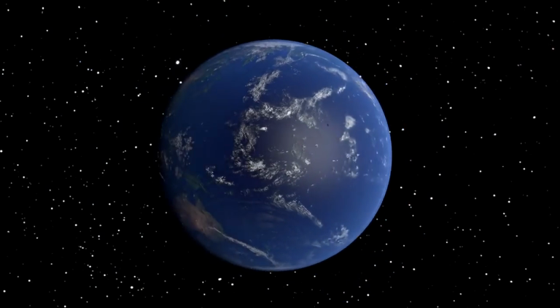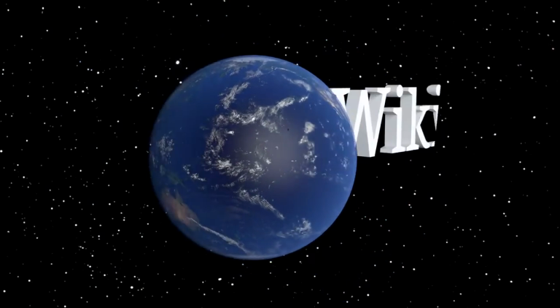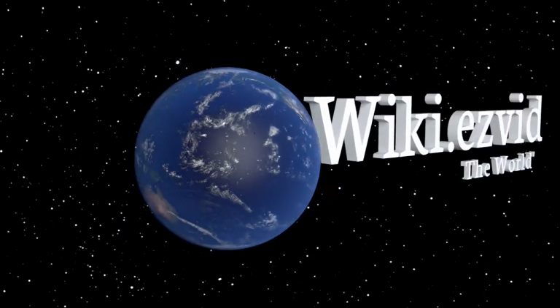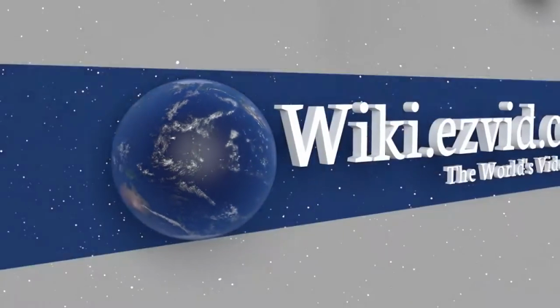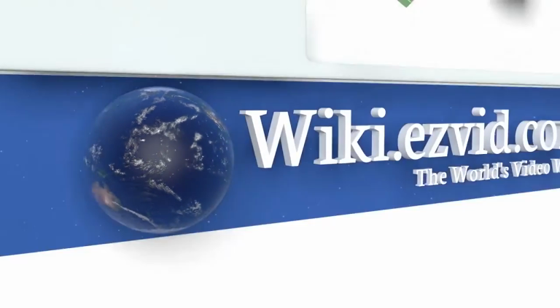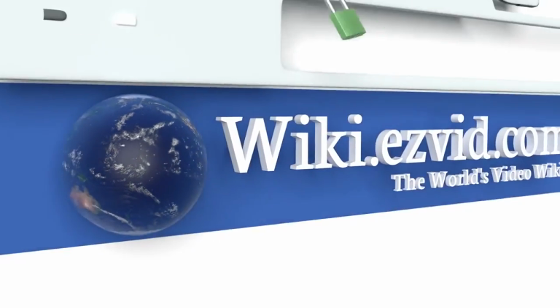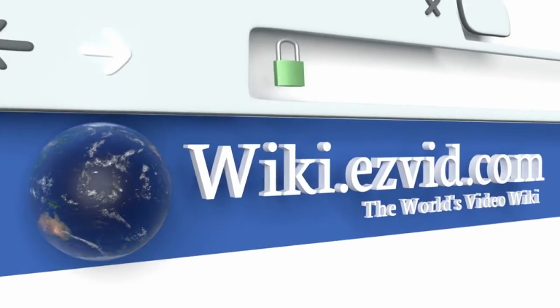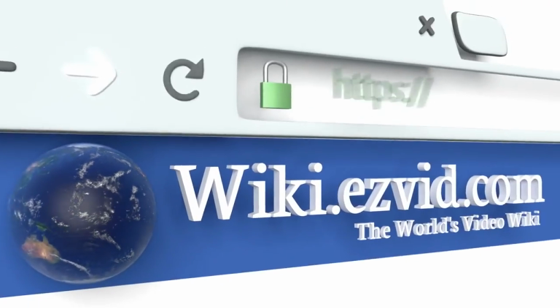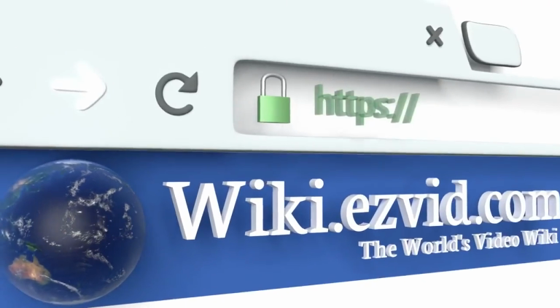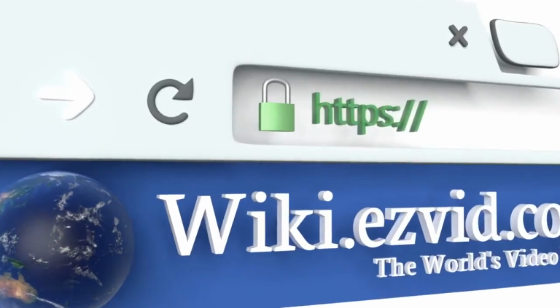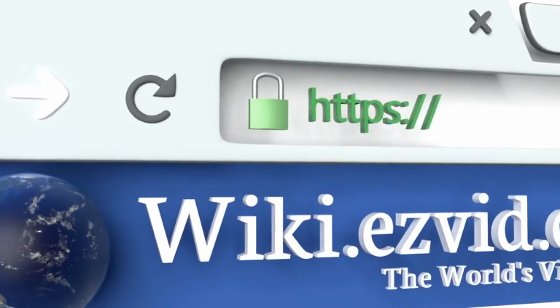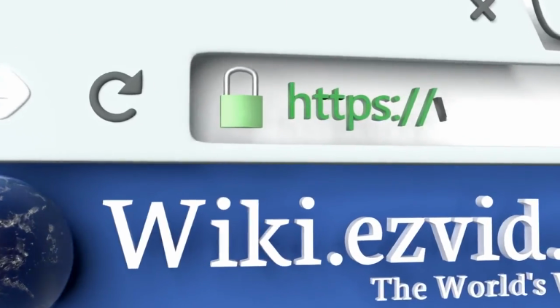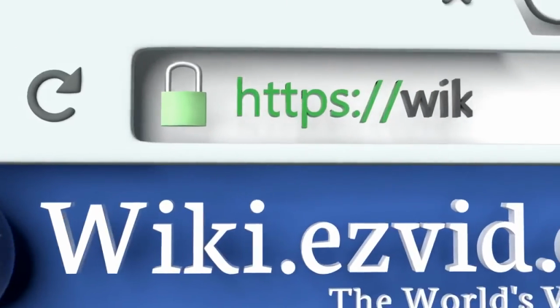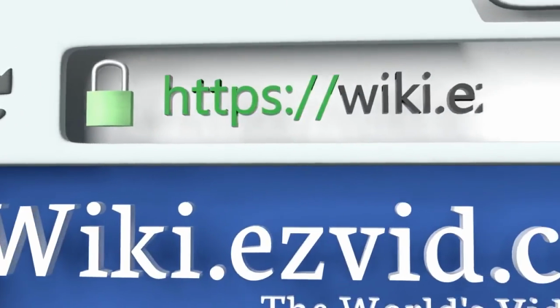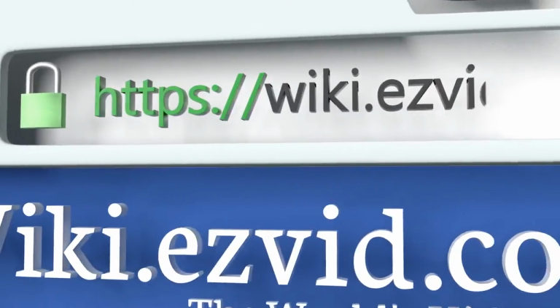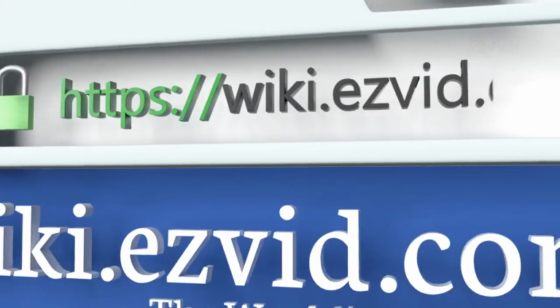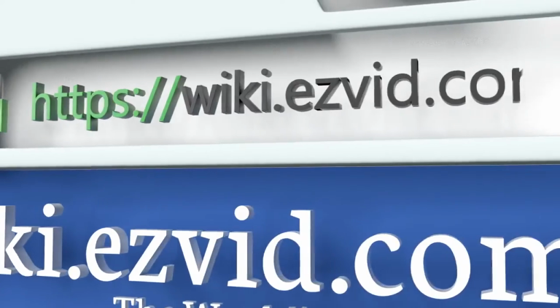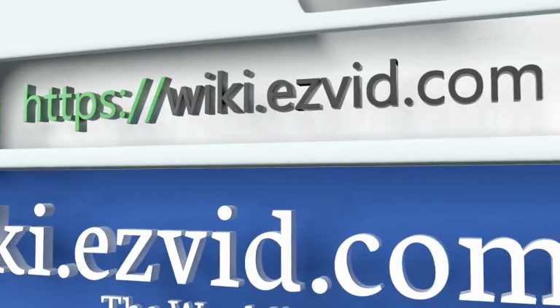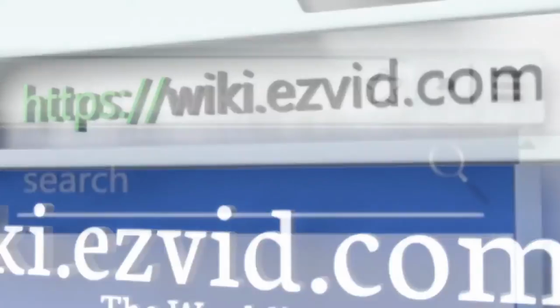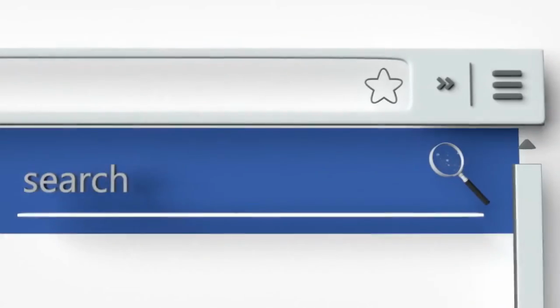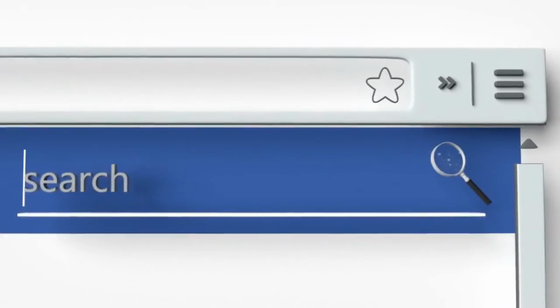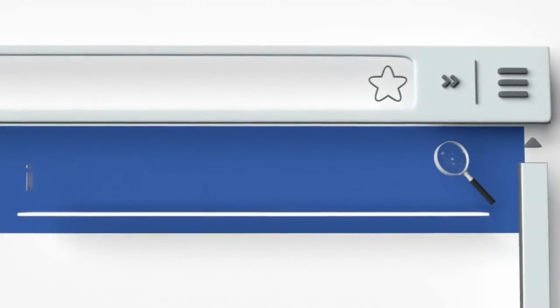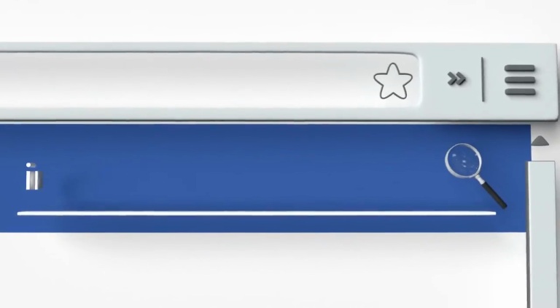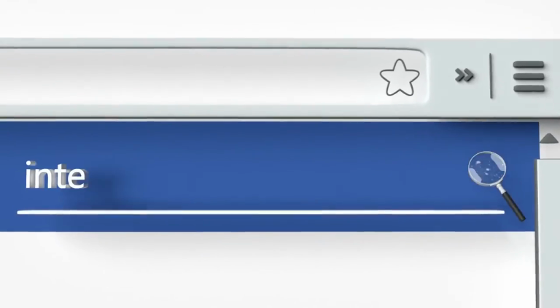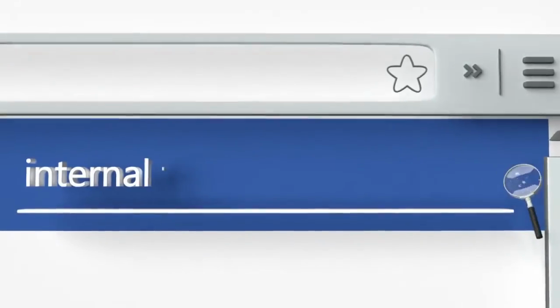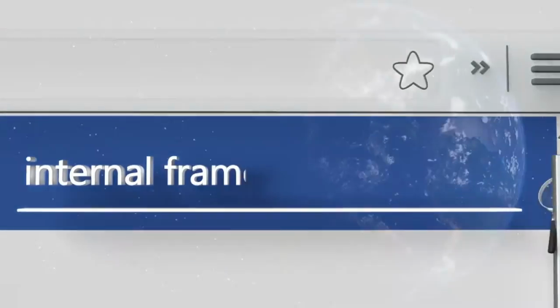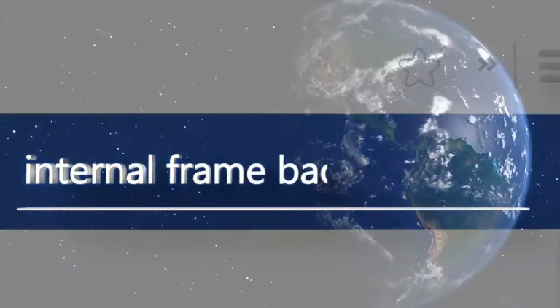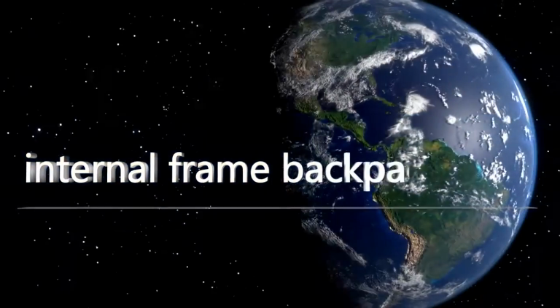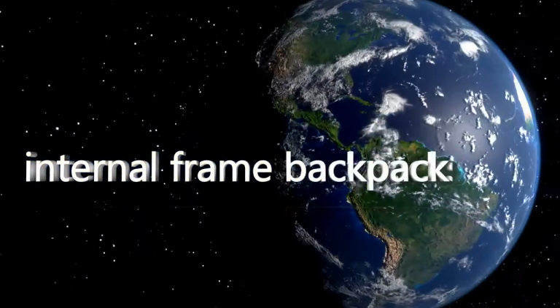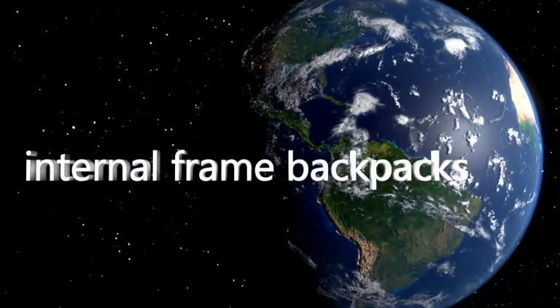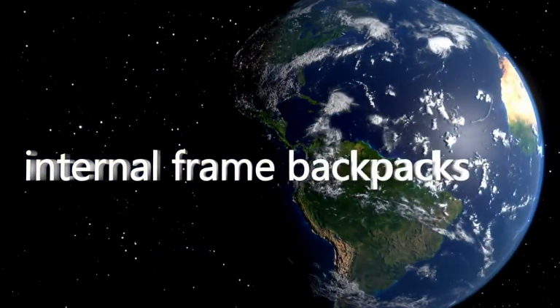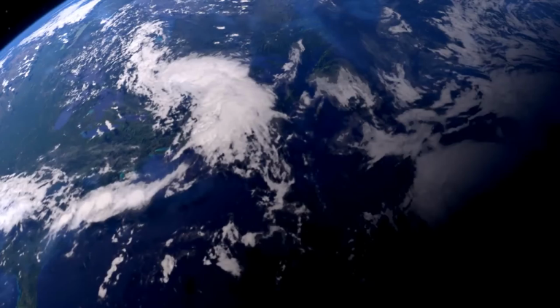To see all of our choices, go to wiki.easybit.com and search for internal frame backpacks, or click beneath this video.